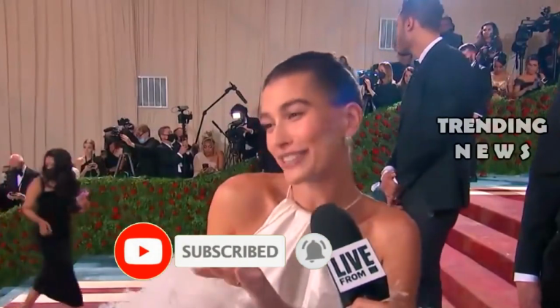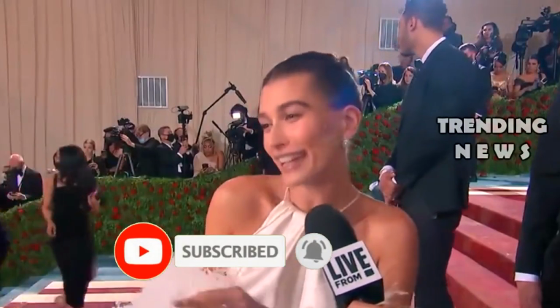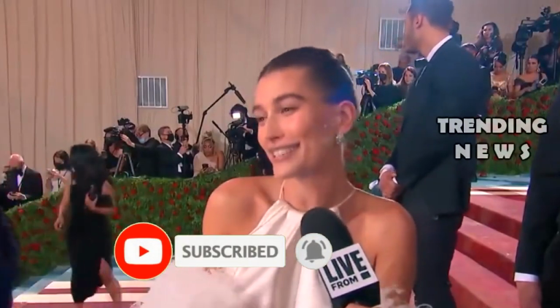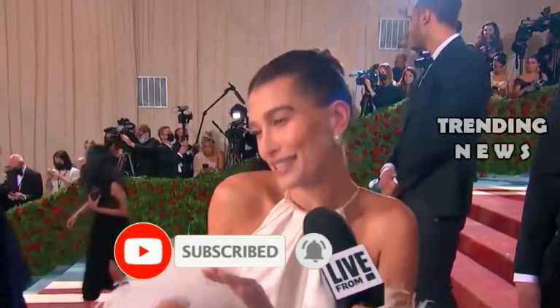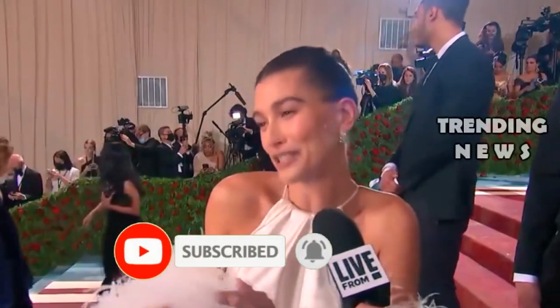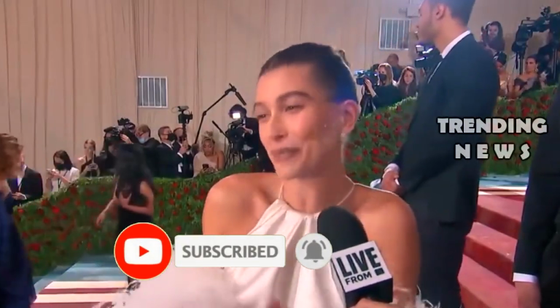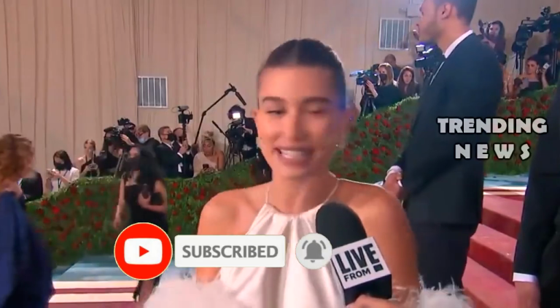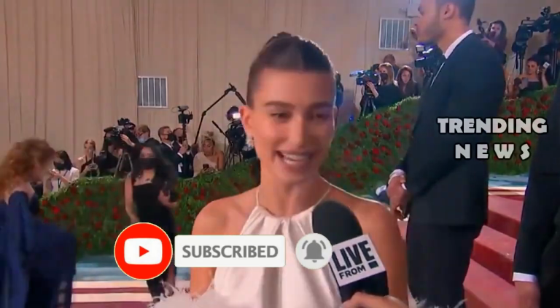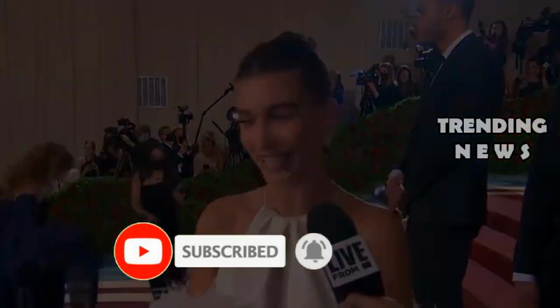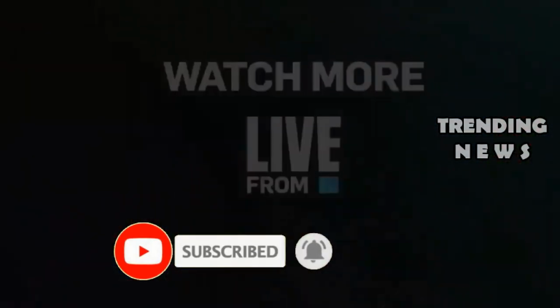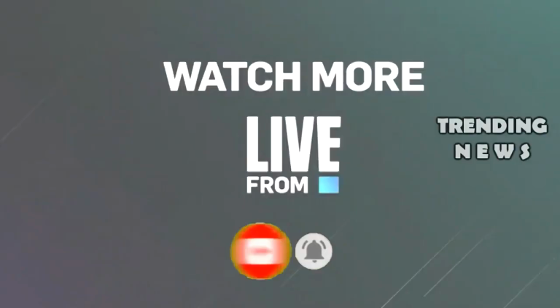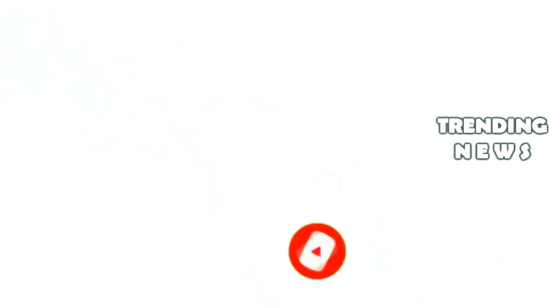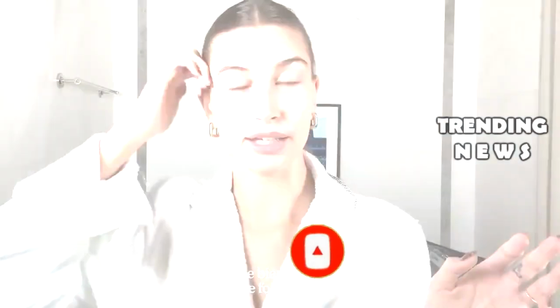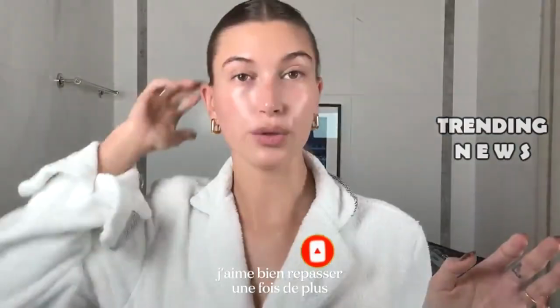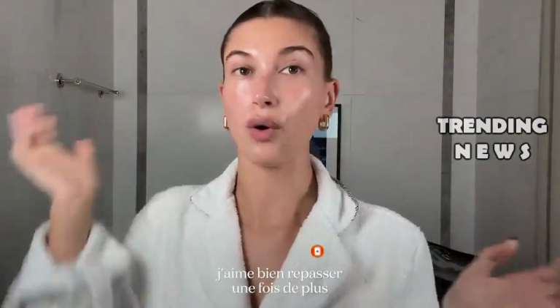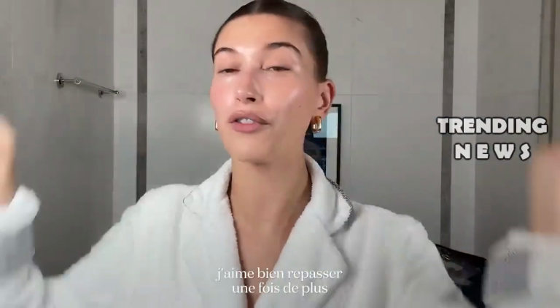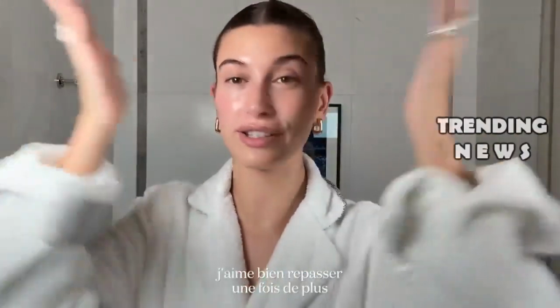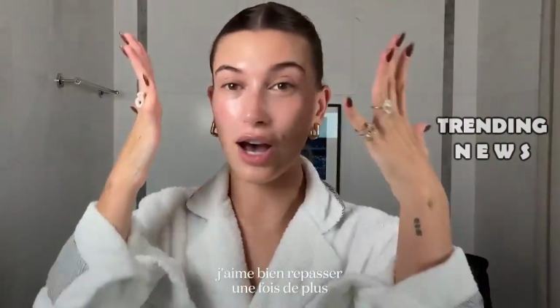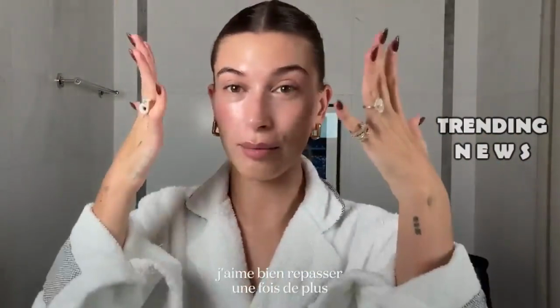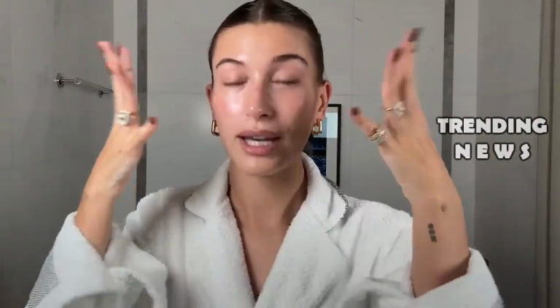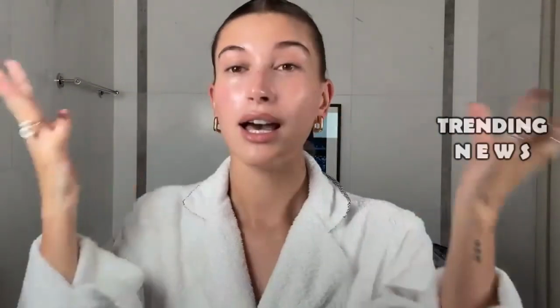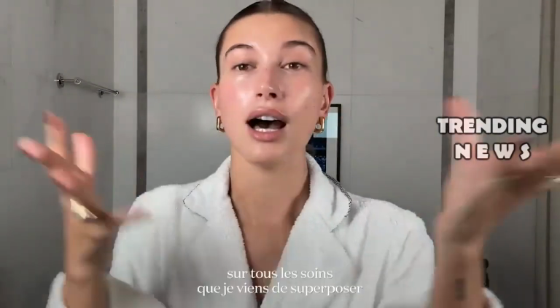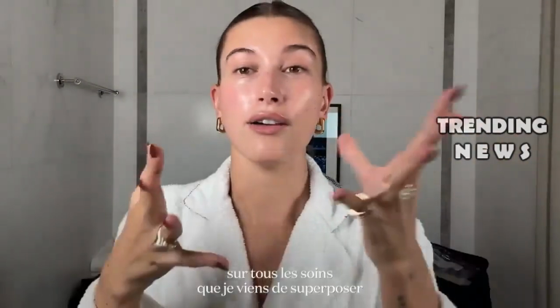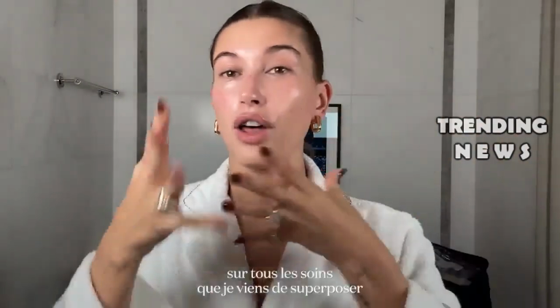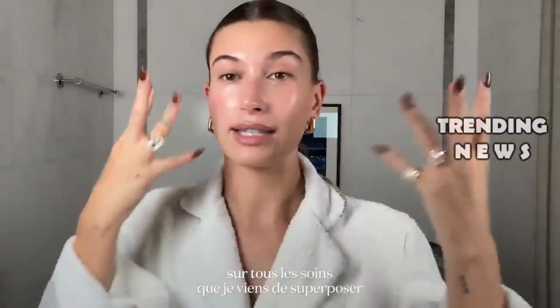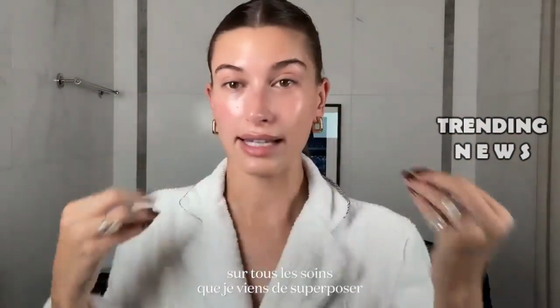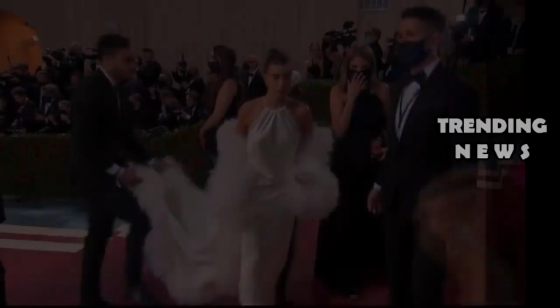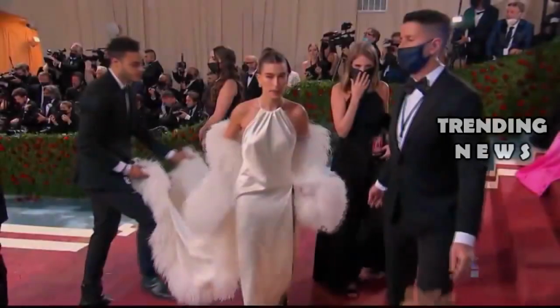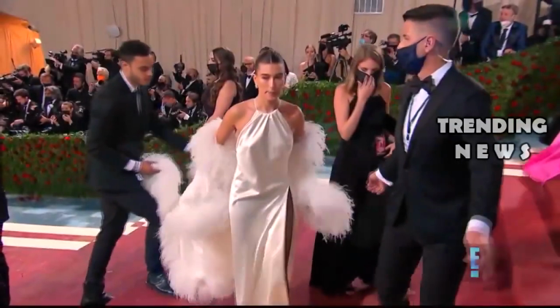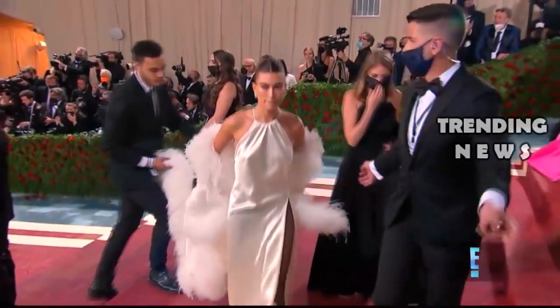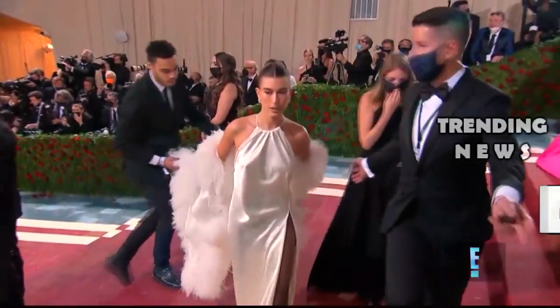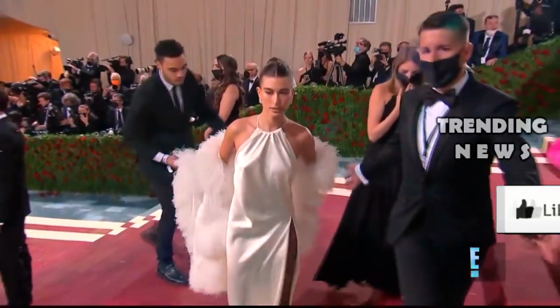Don't forget to like, comment, share, and subscribe if this video is interesting. We thank you for your support.